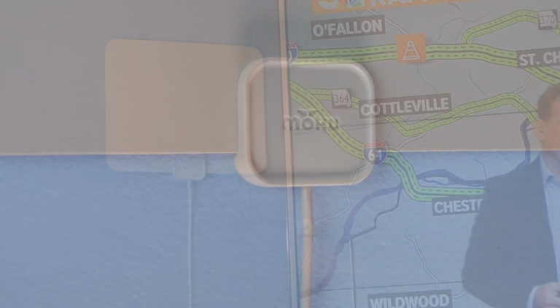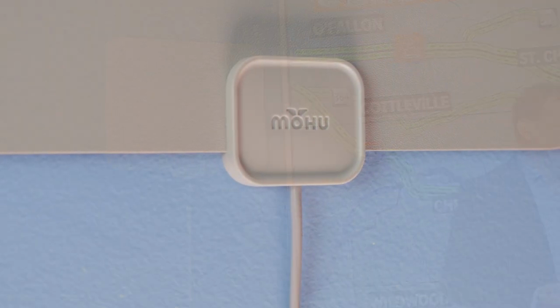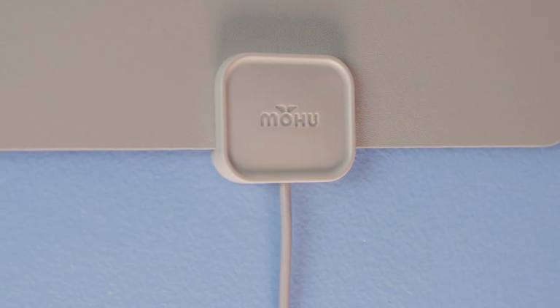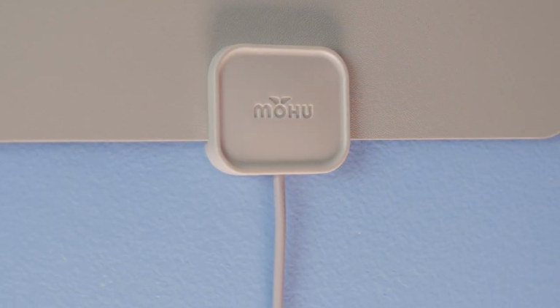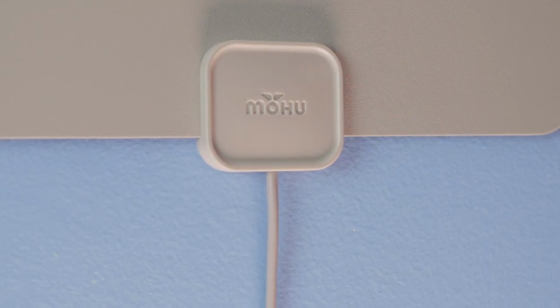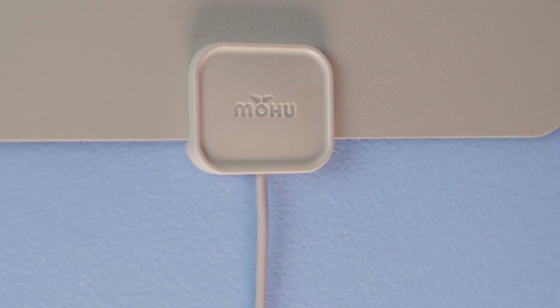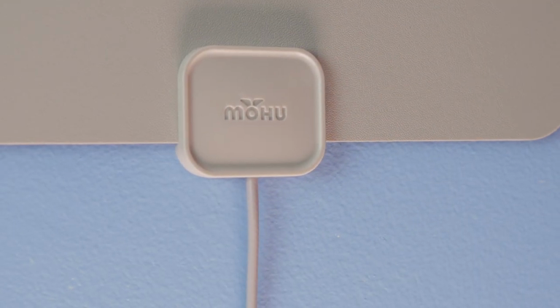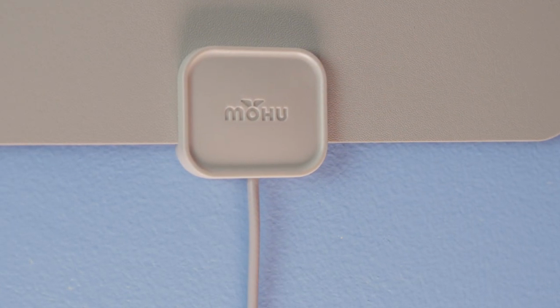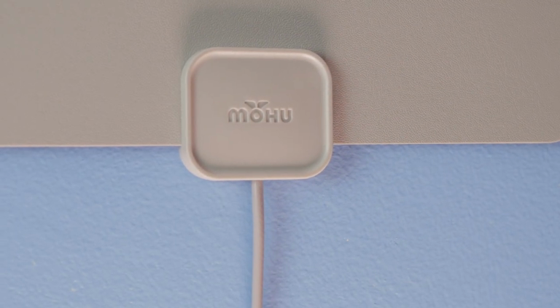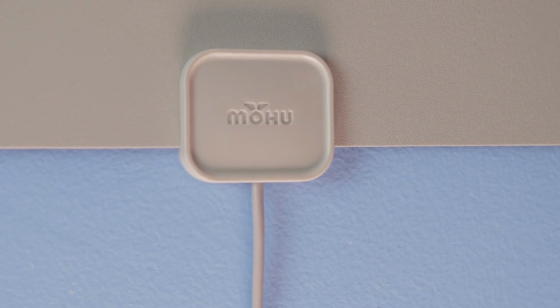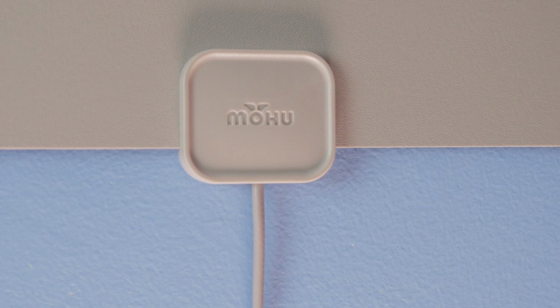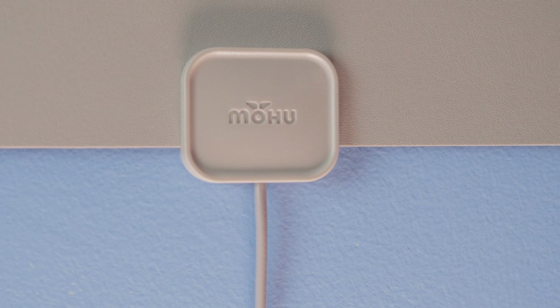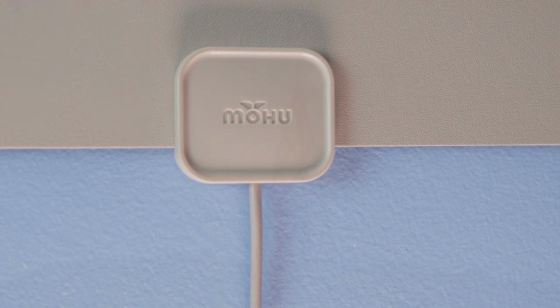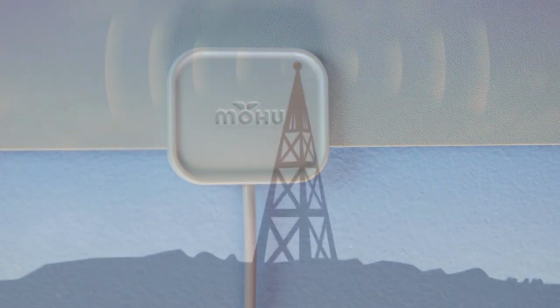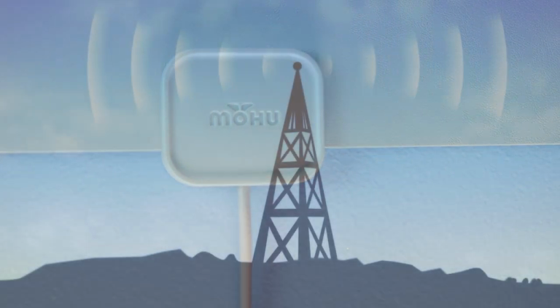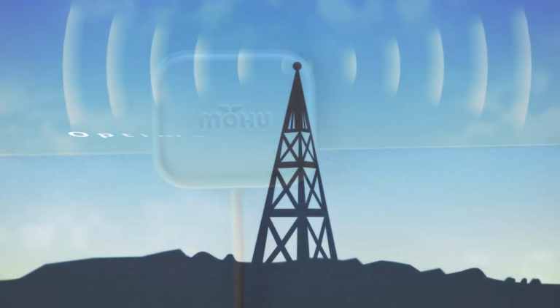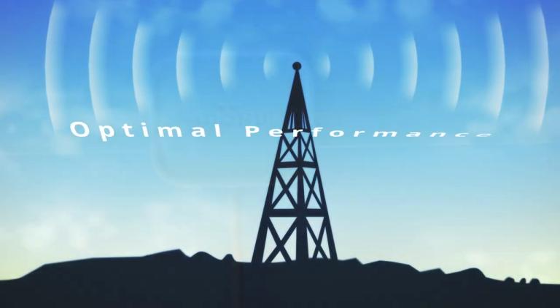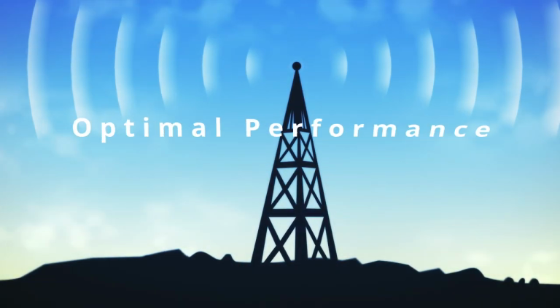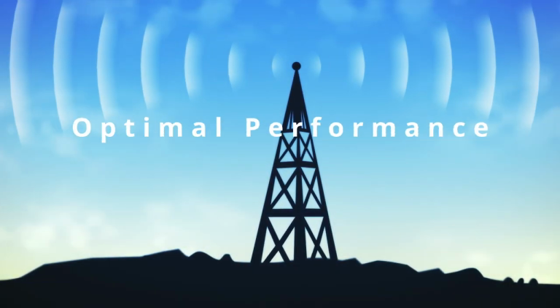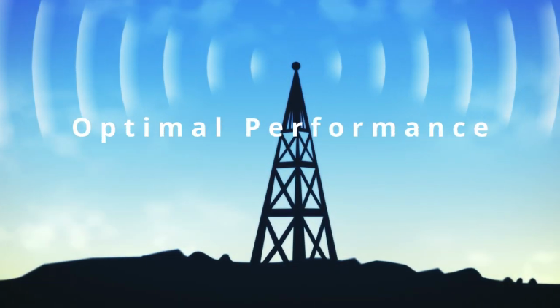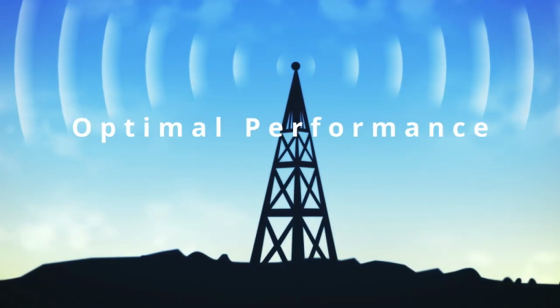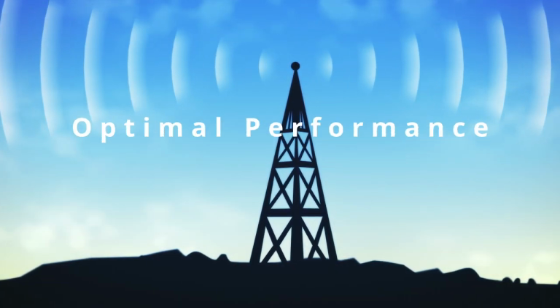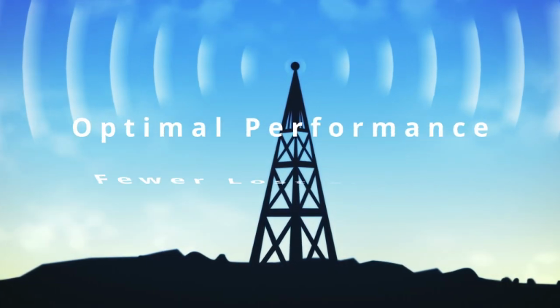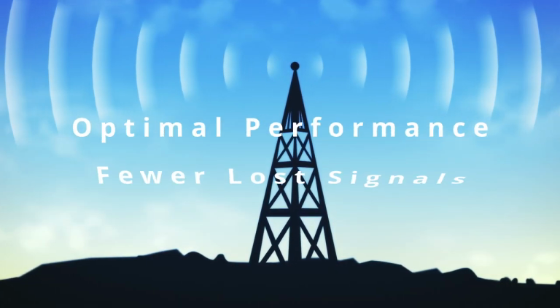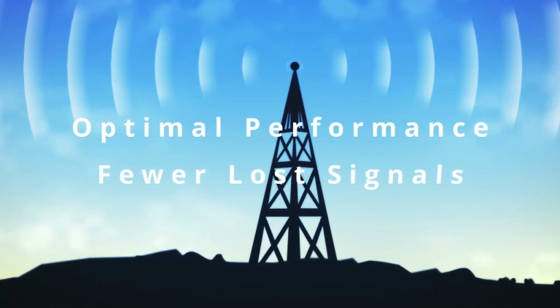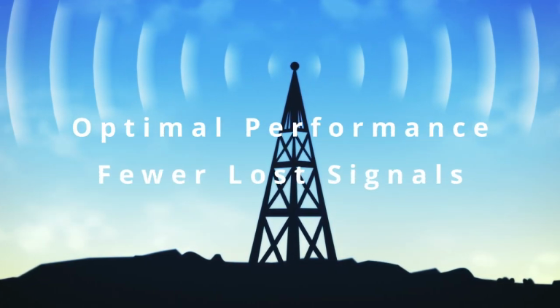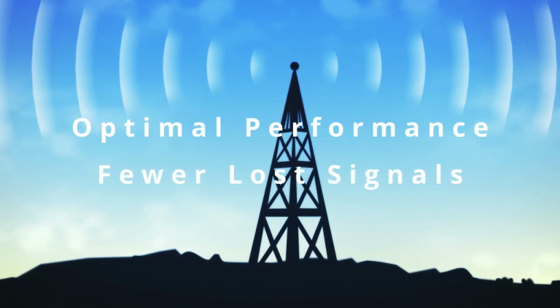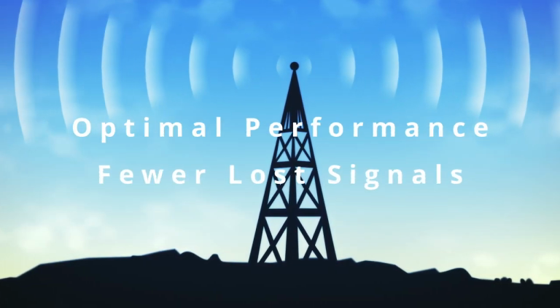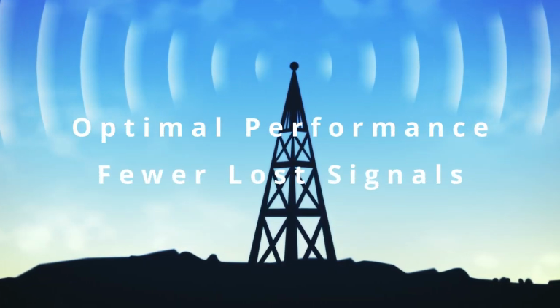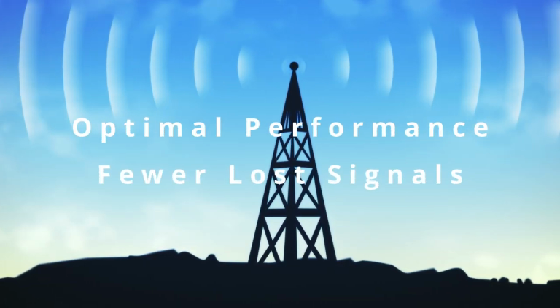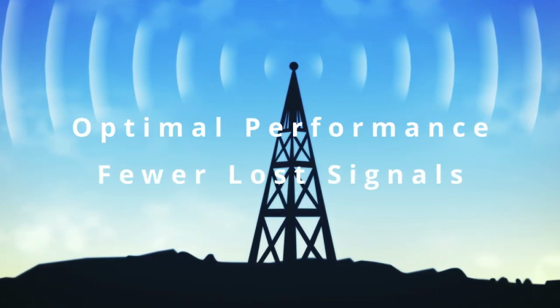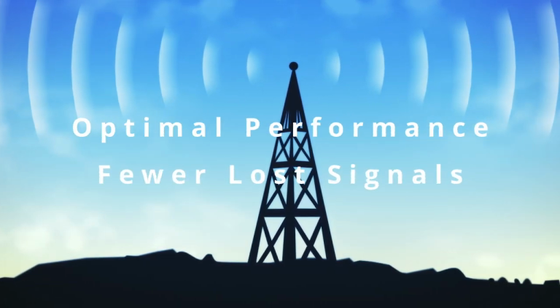Mohu antennas include an attached coaxial cable, providing optimal performance and fewer opportunities for lost signals.